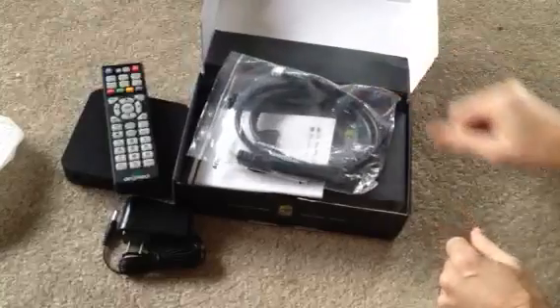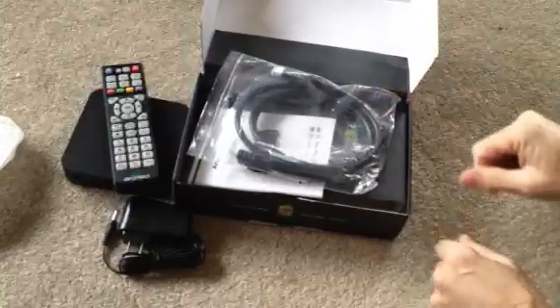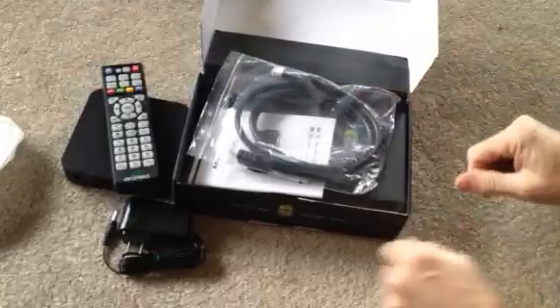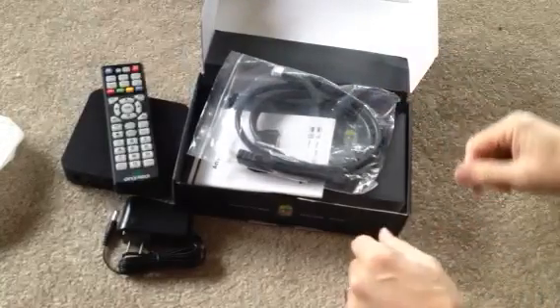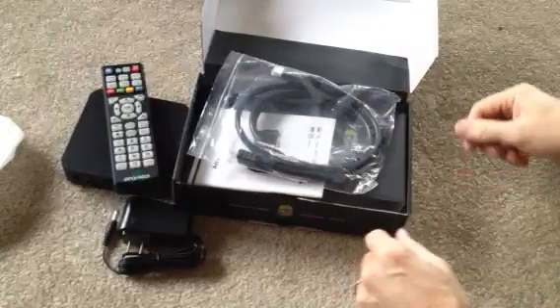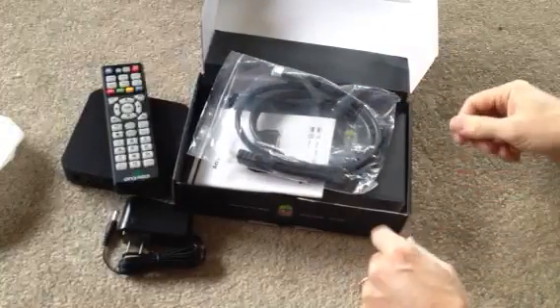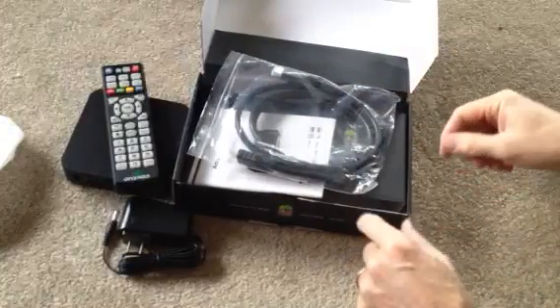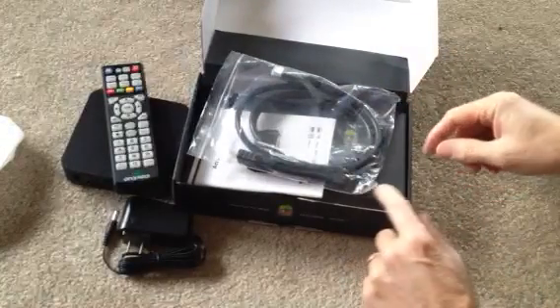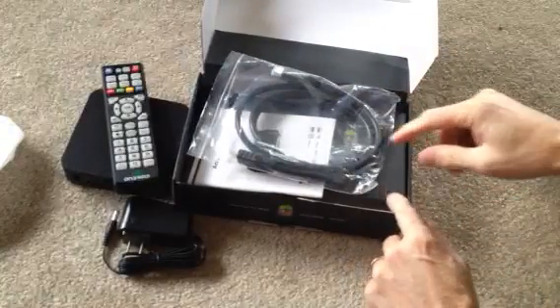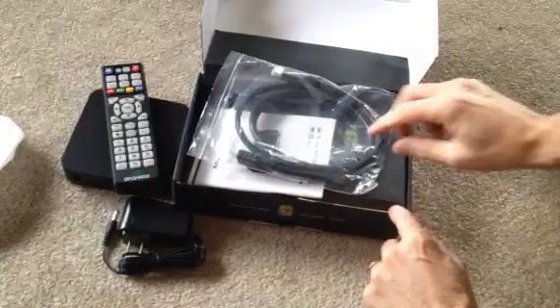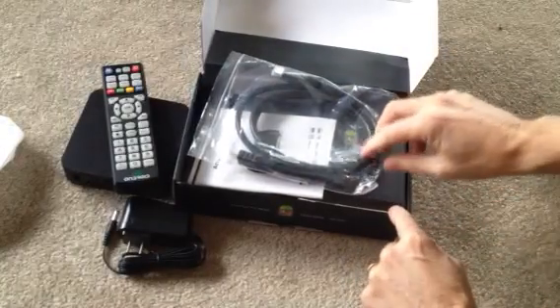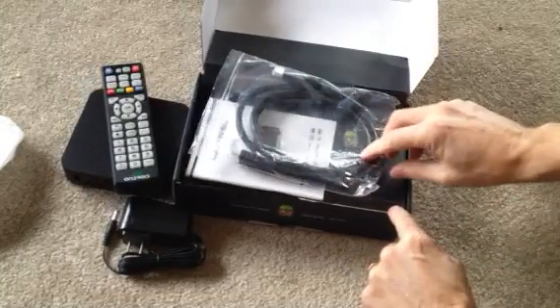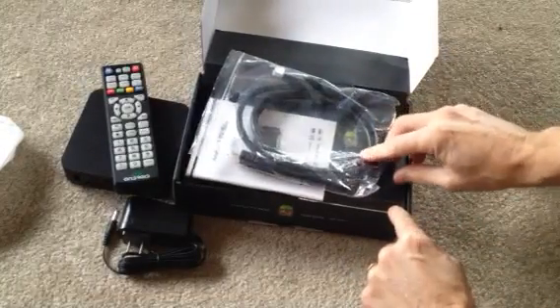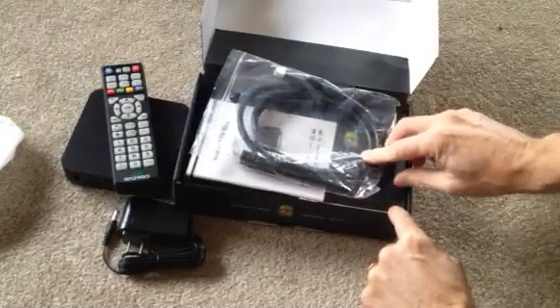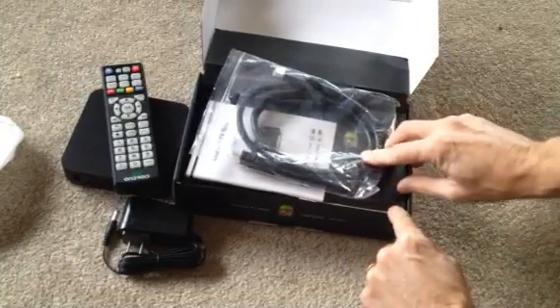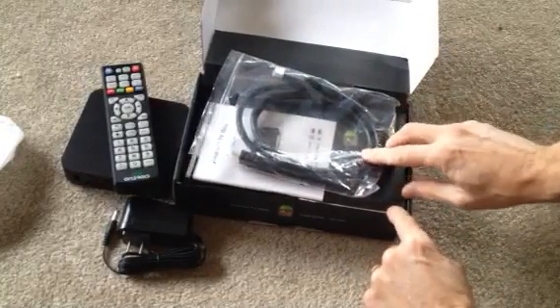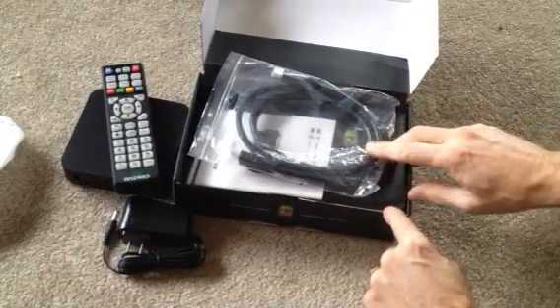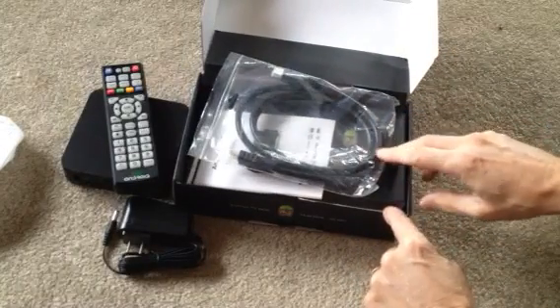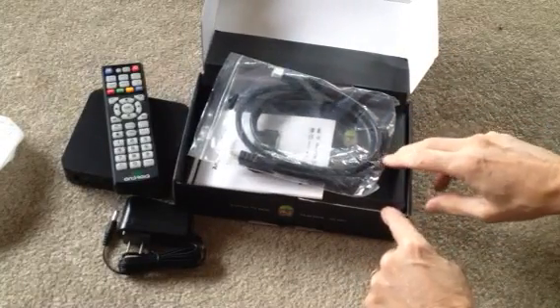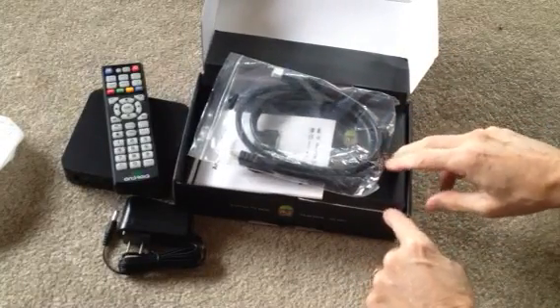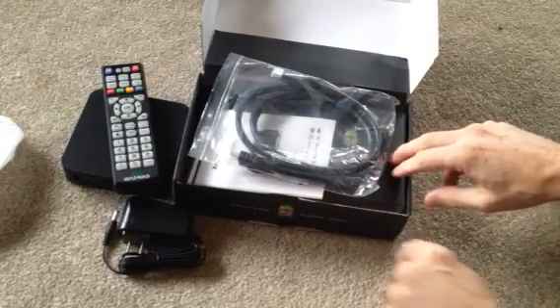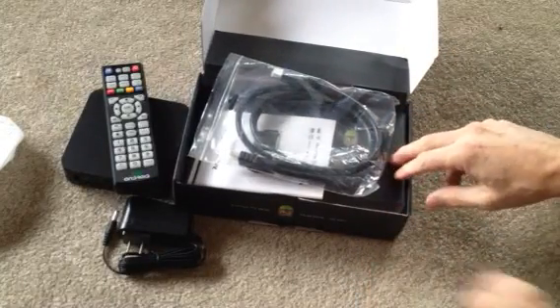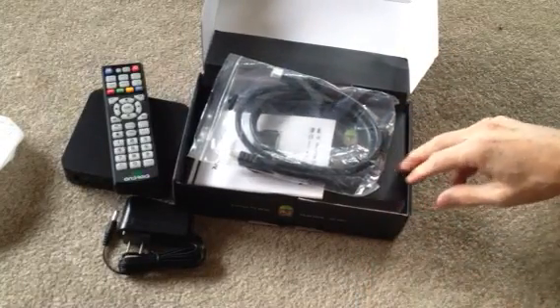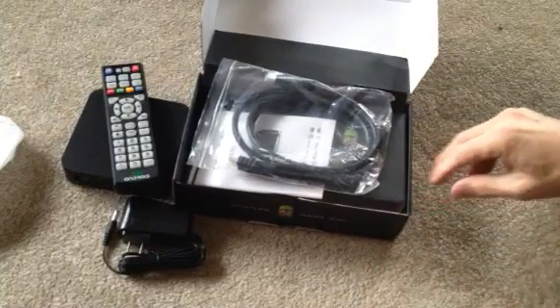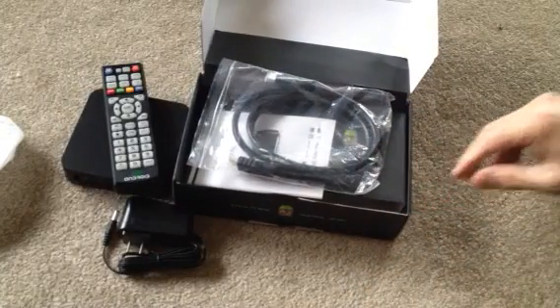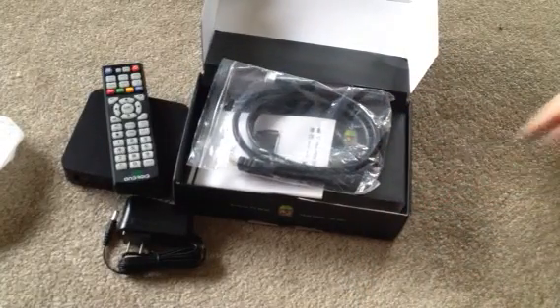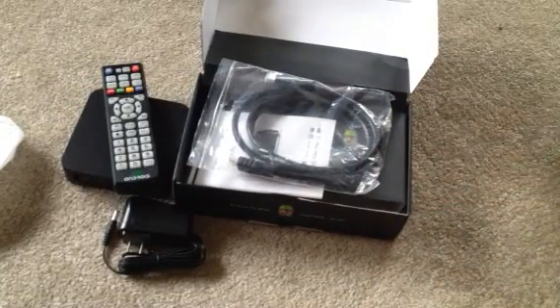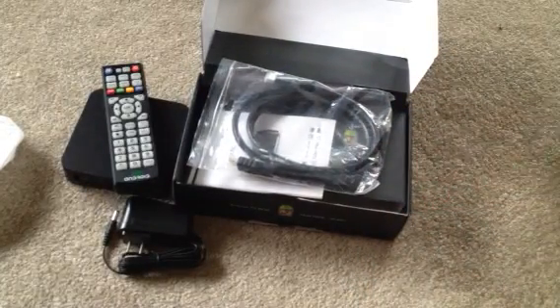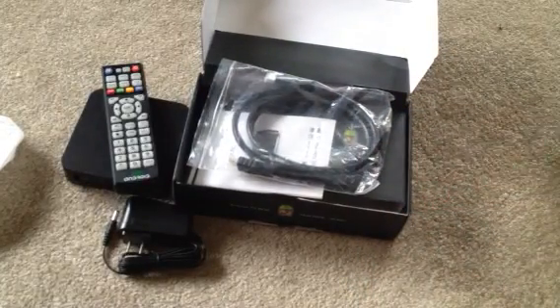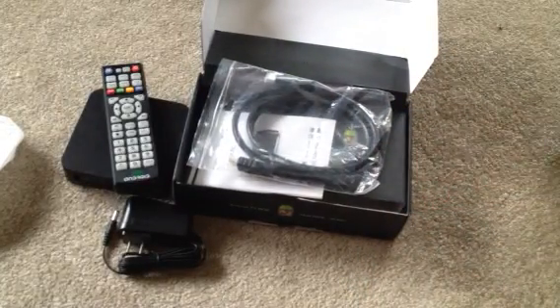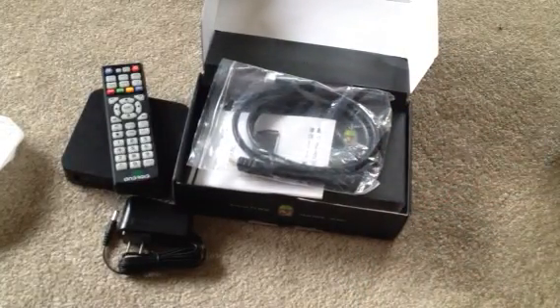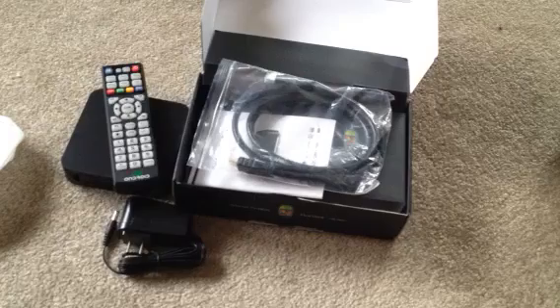Alright, the next part will be hooking up your Wi-Fi. Thanks a lot. Bye.